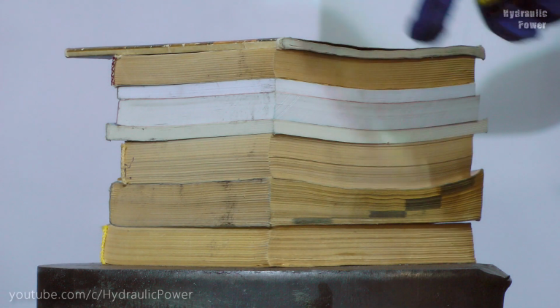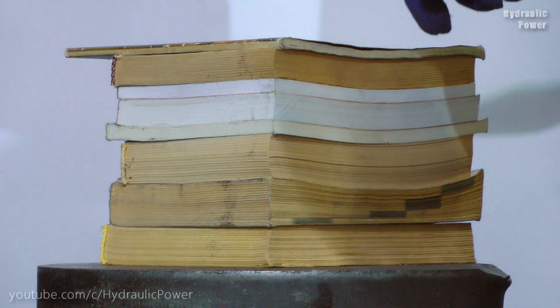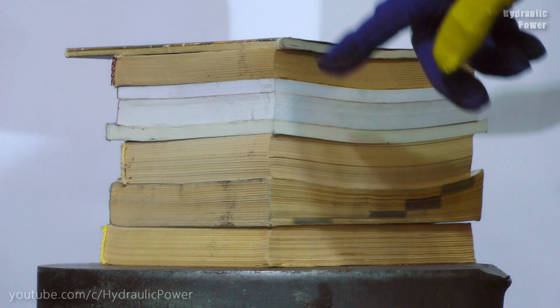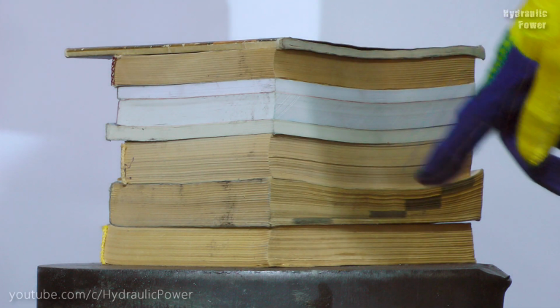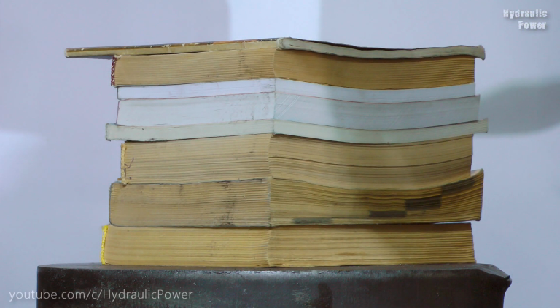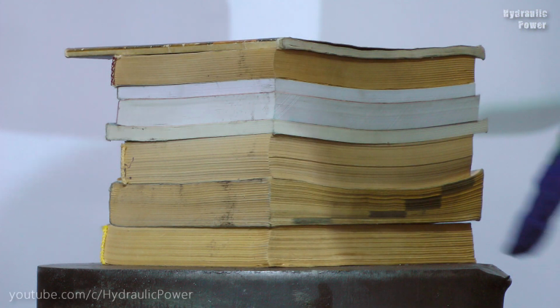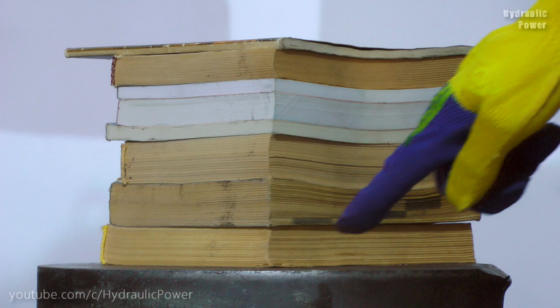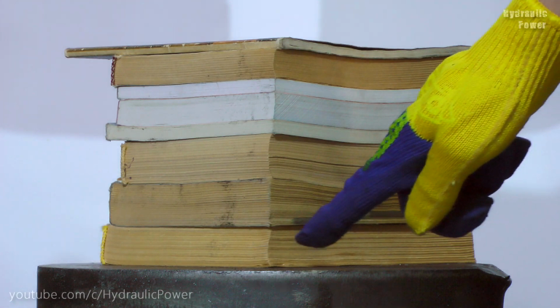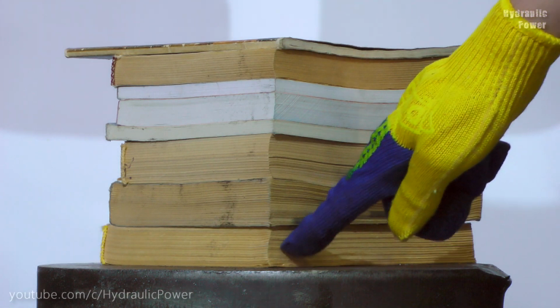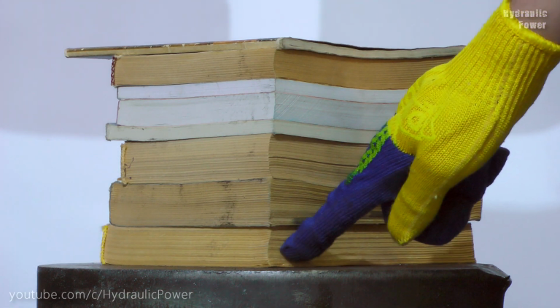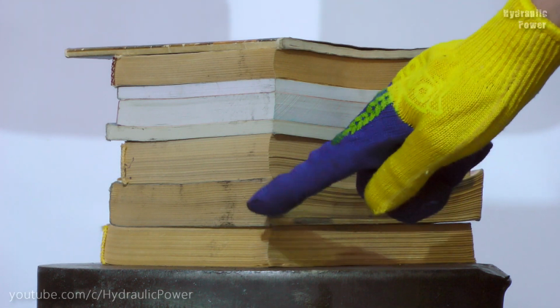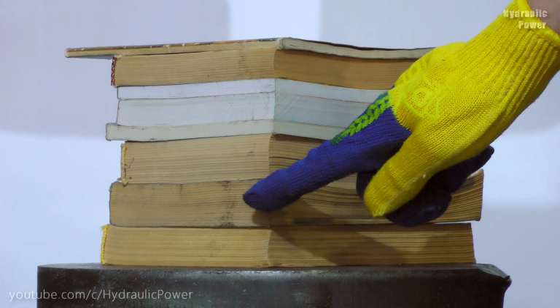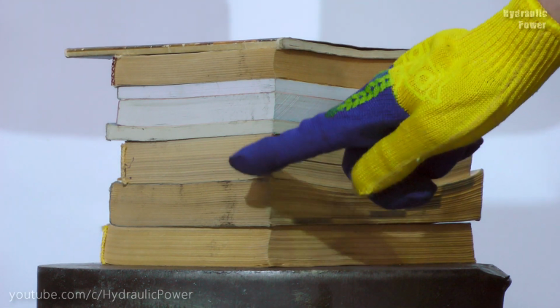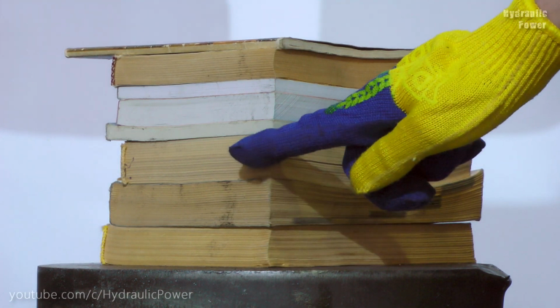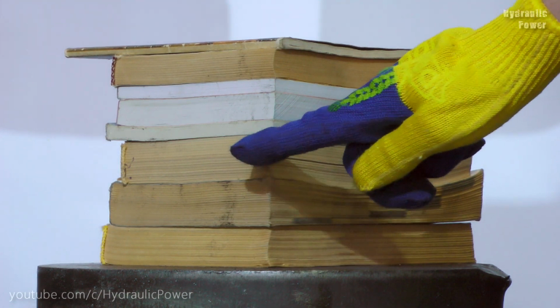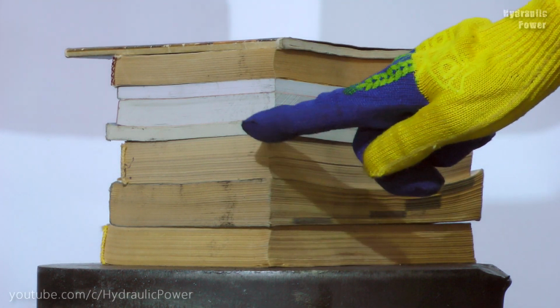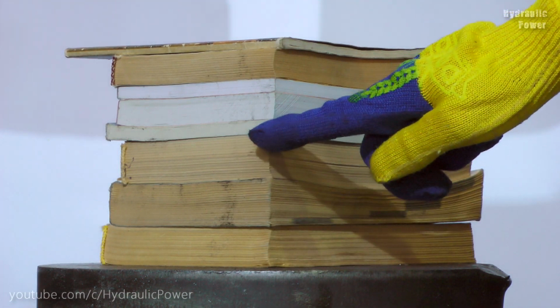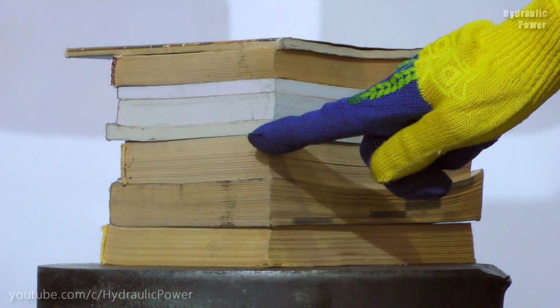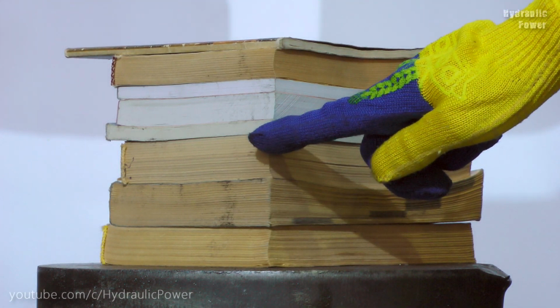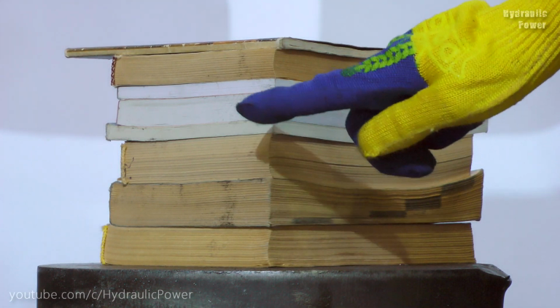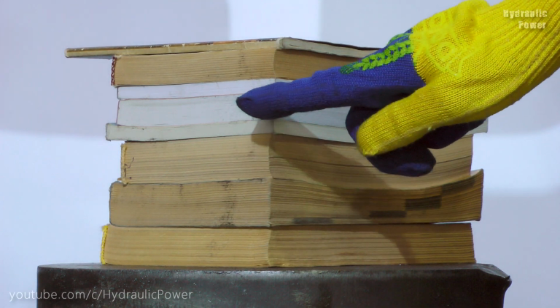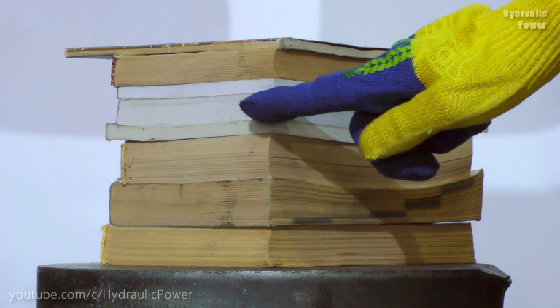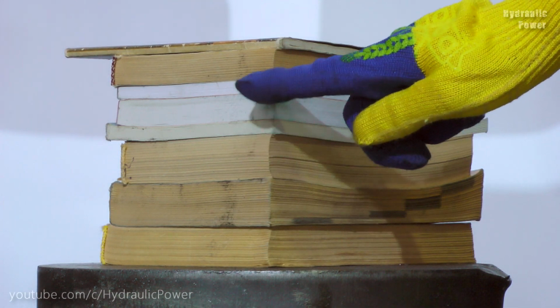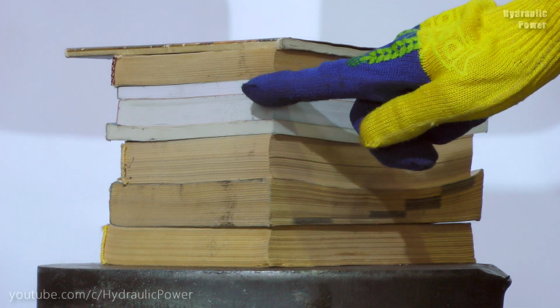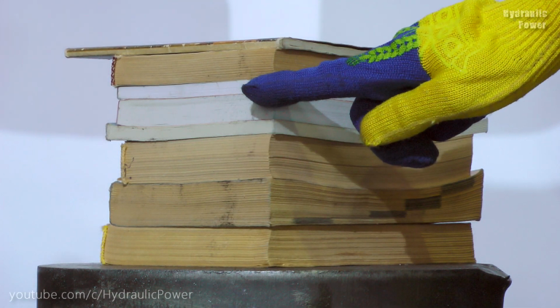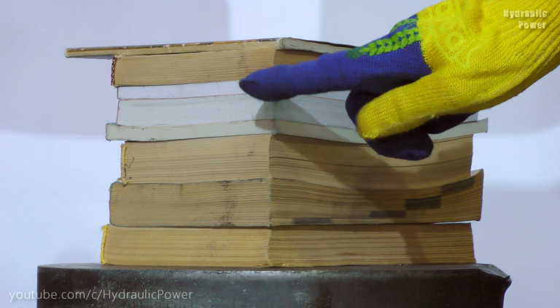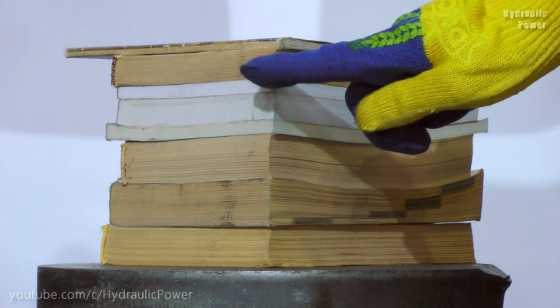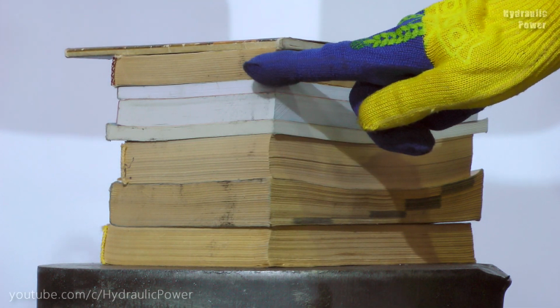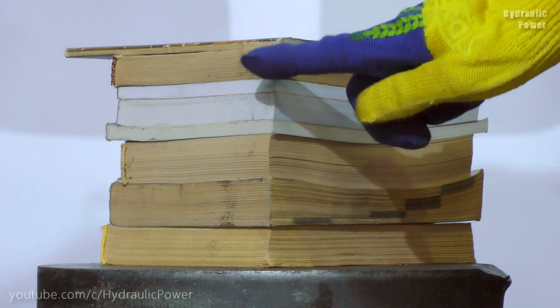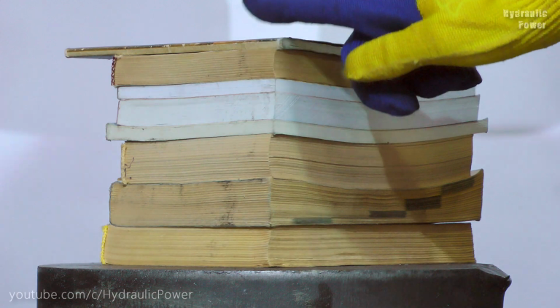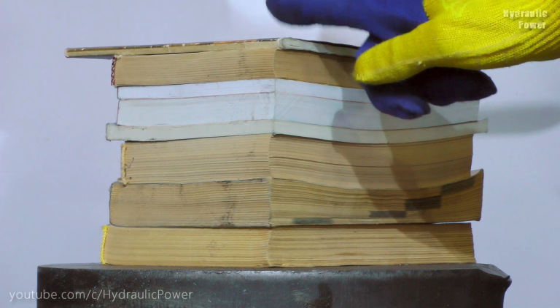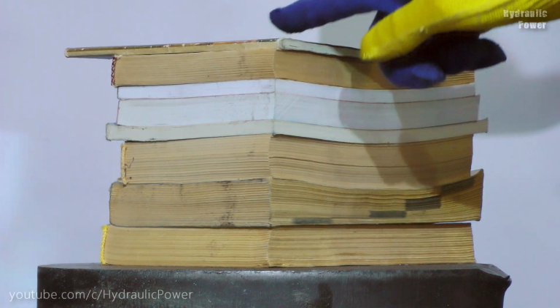We have a few books: 1, 2, 3, 4, 5, 6, 7, 8.